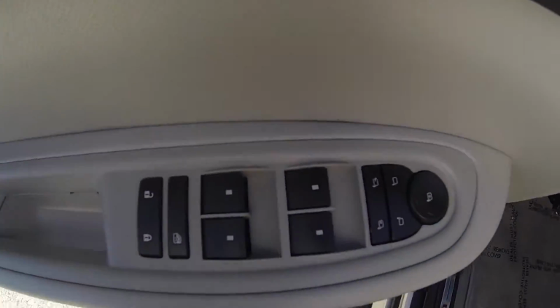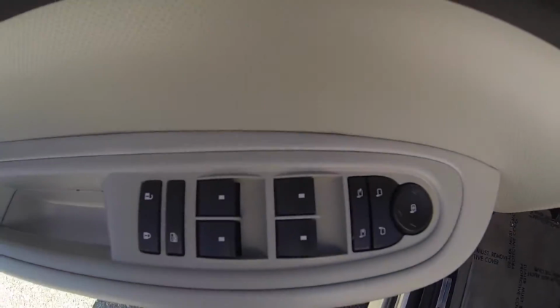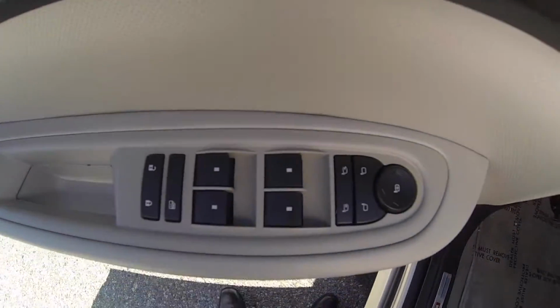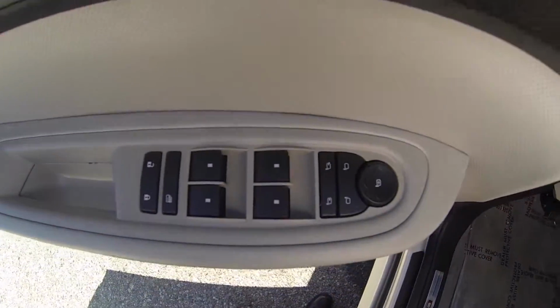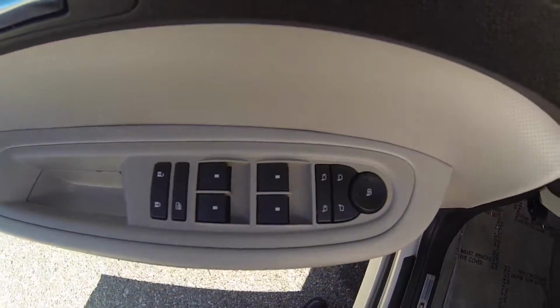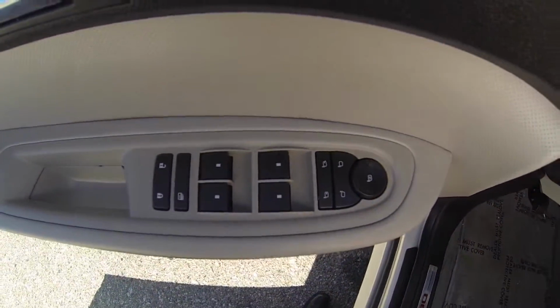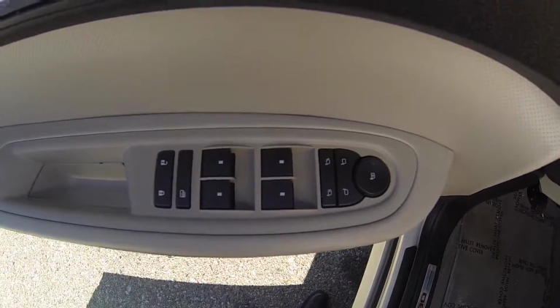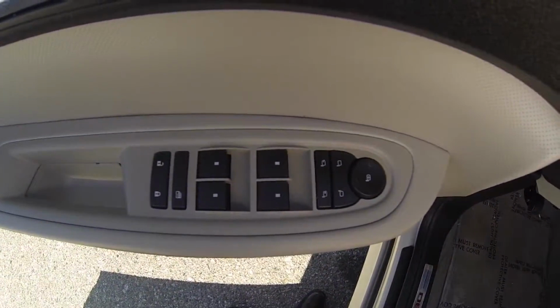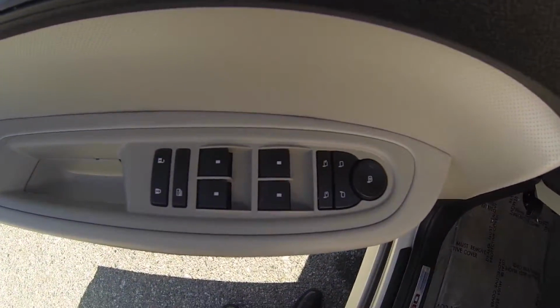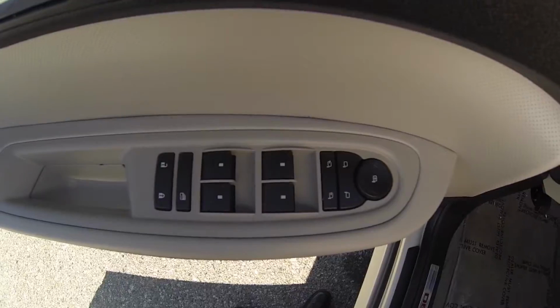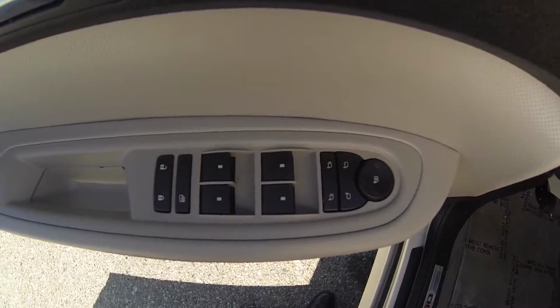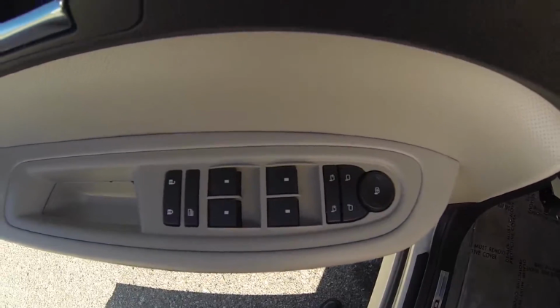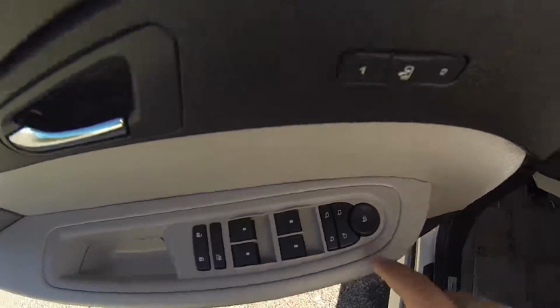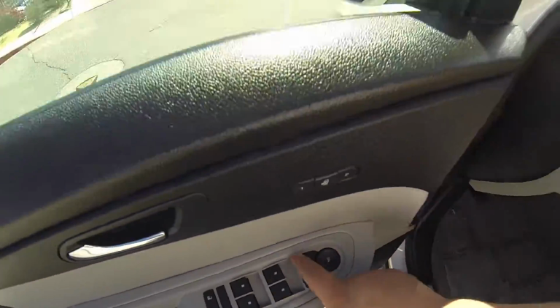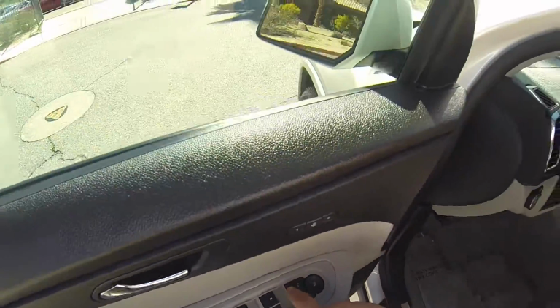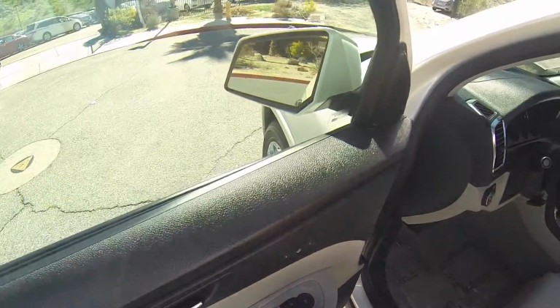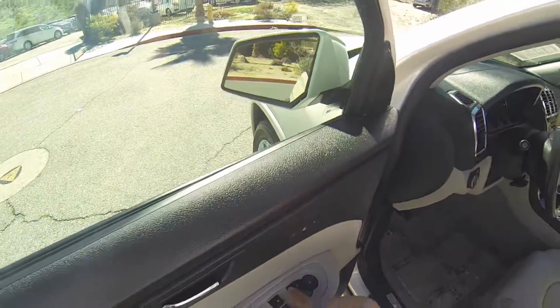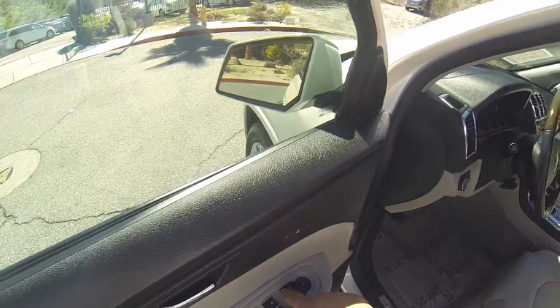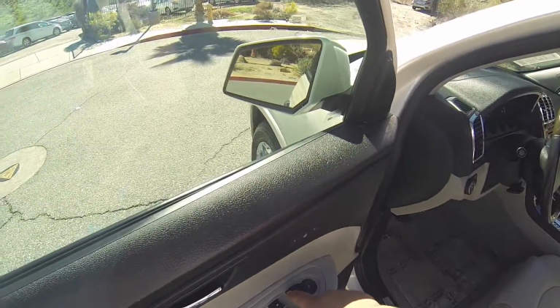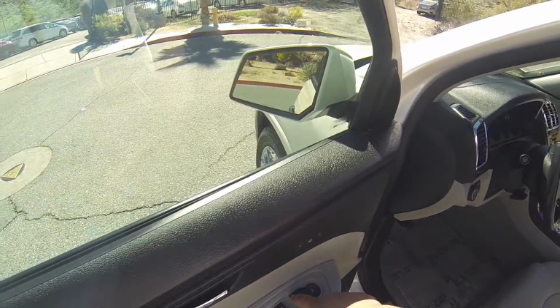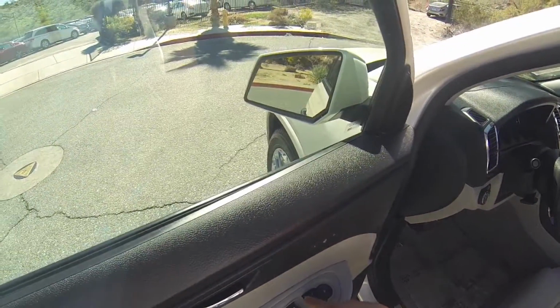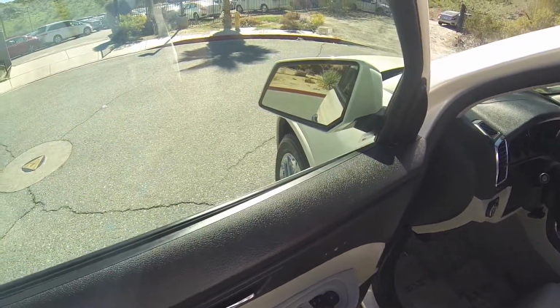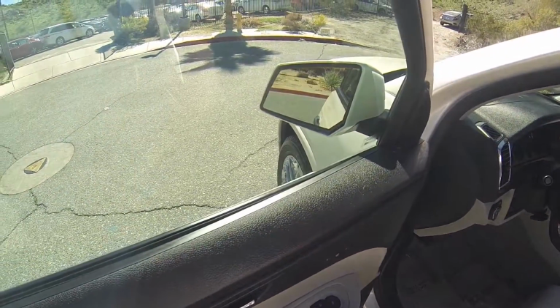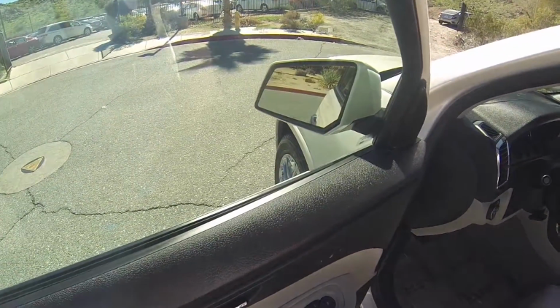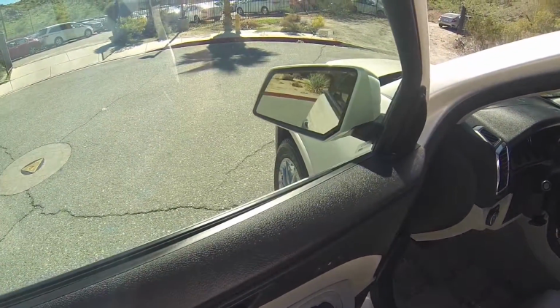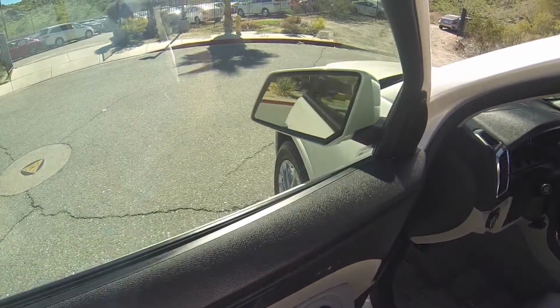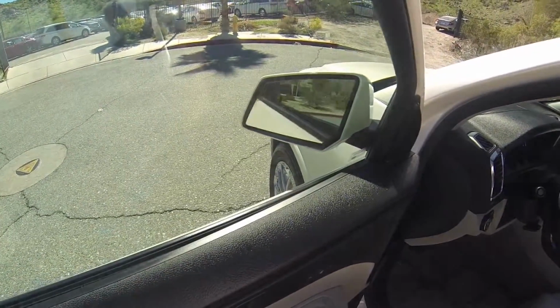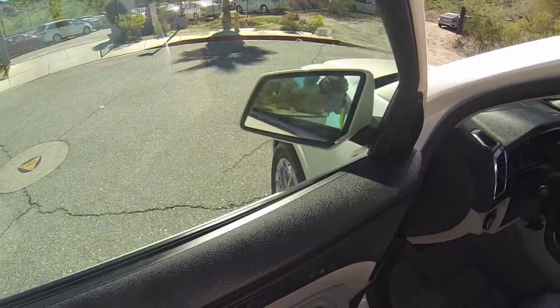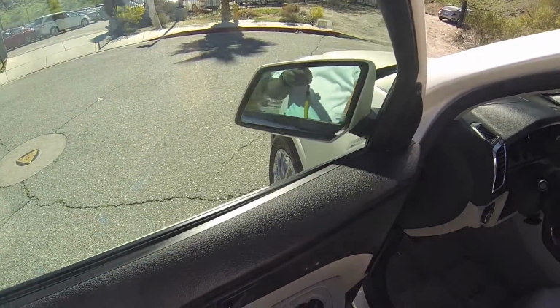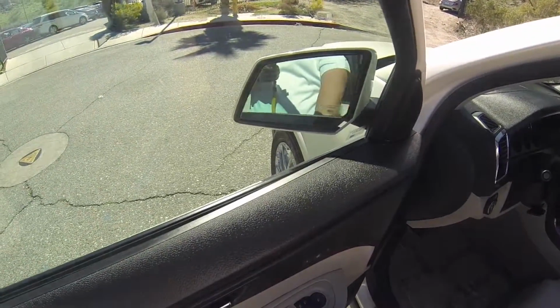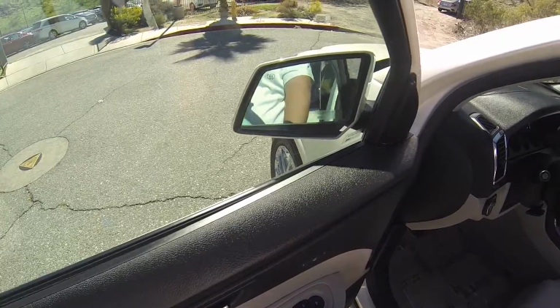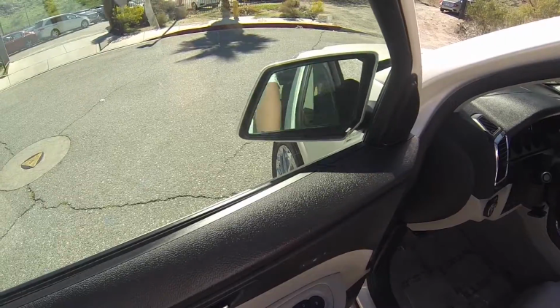Windows, powered mirrors. The mirrors do fold in.